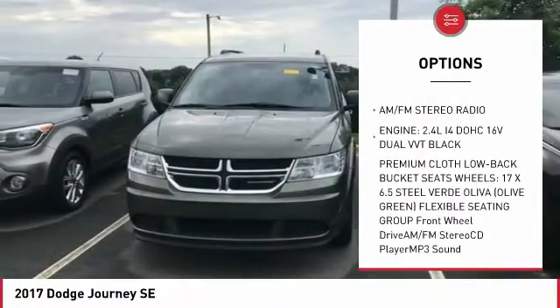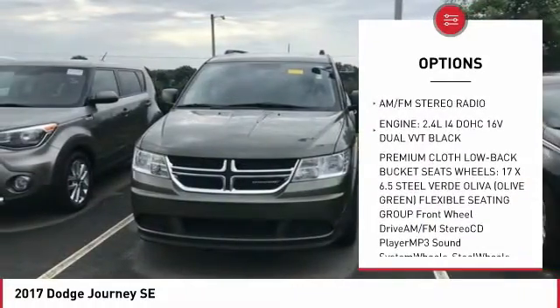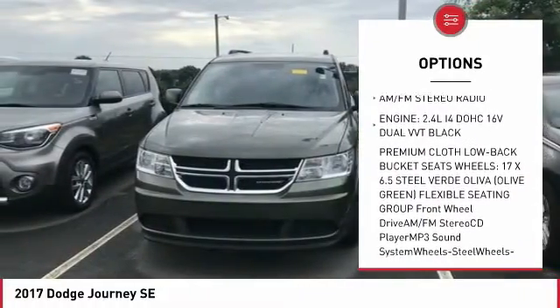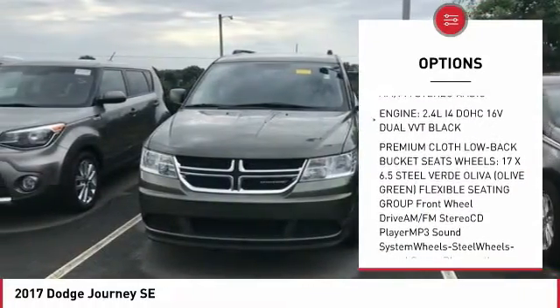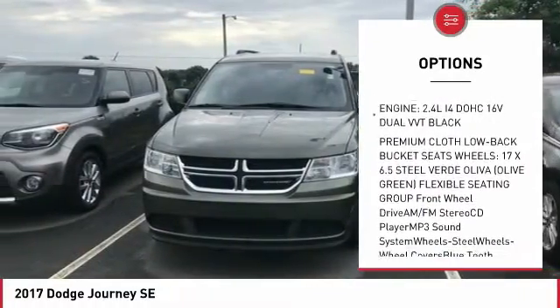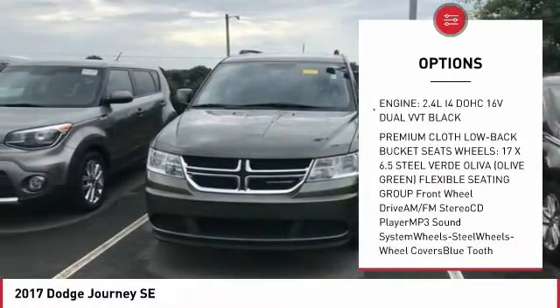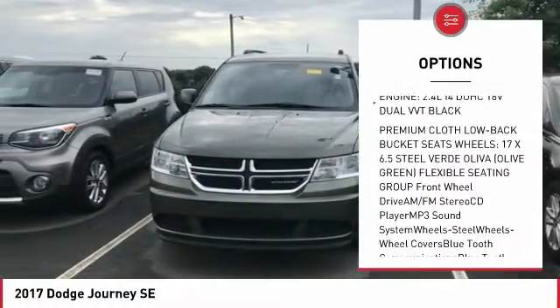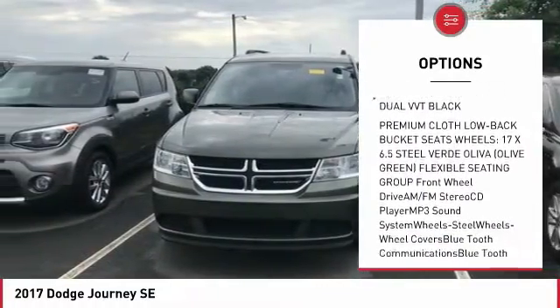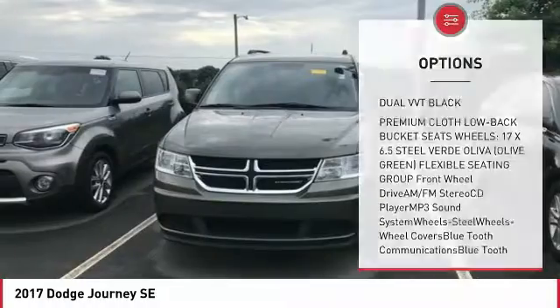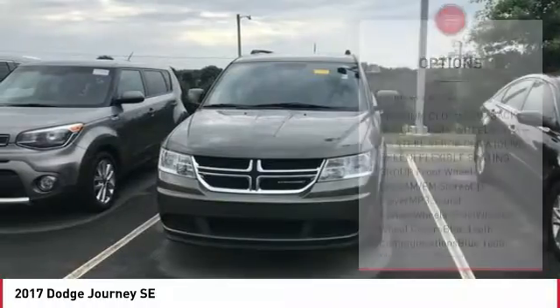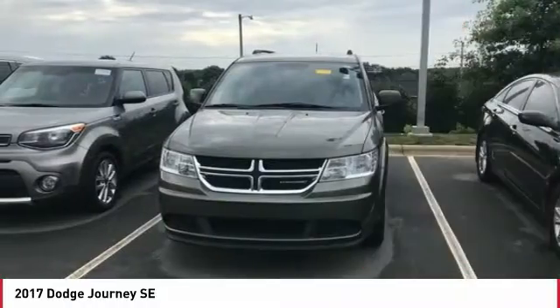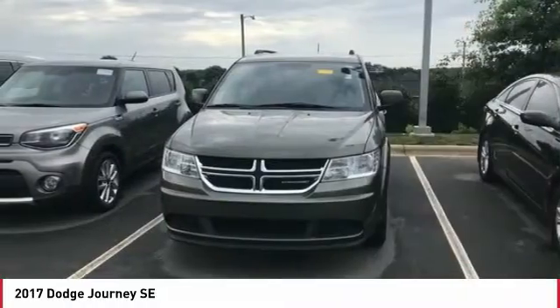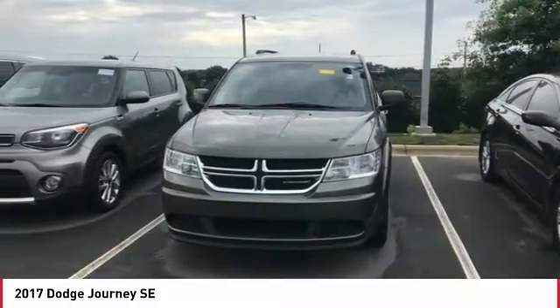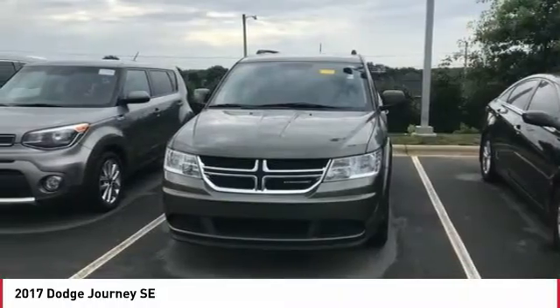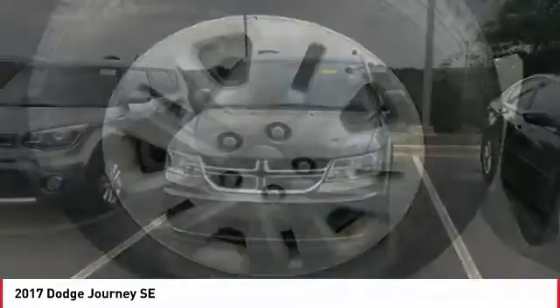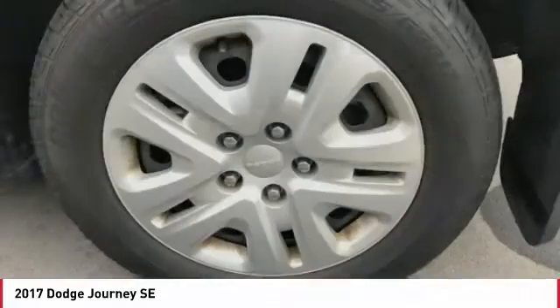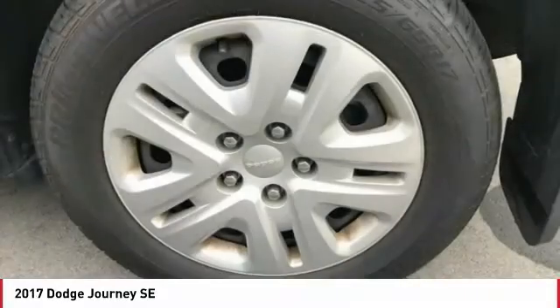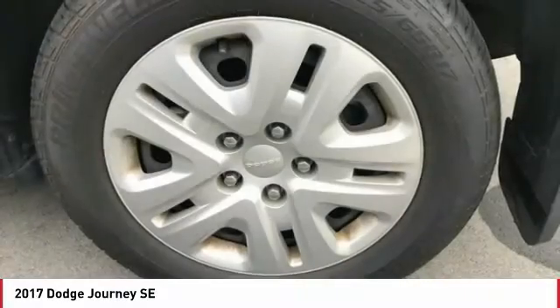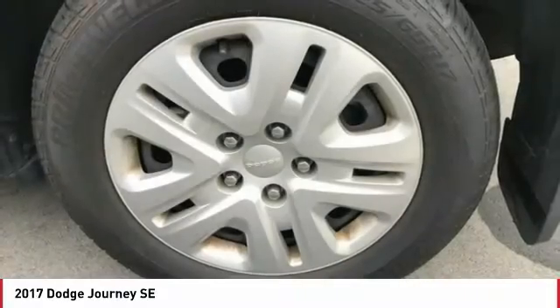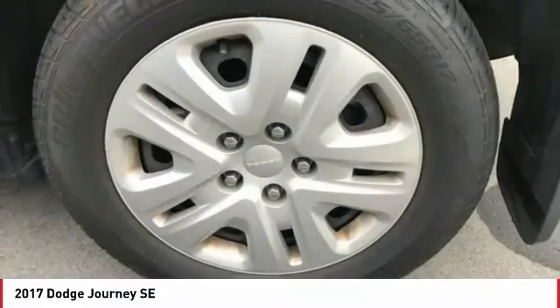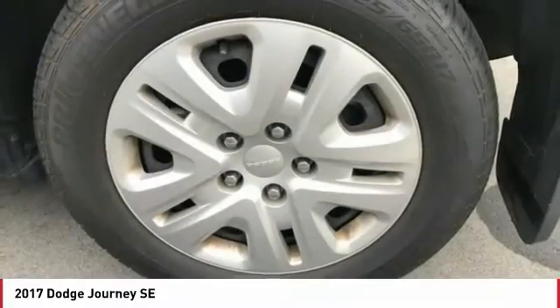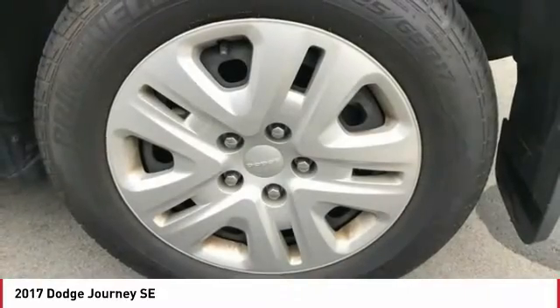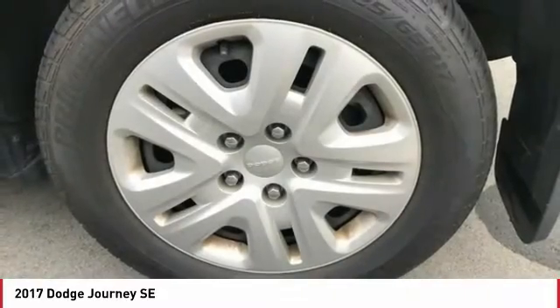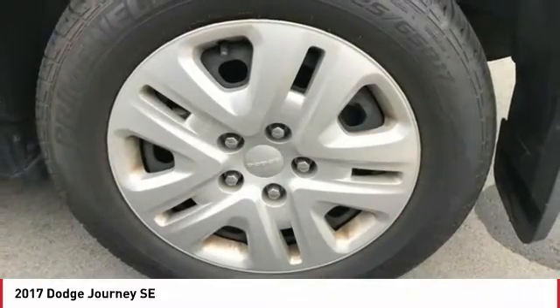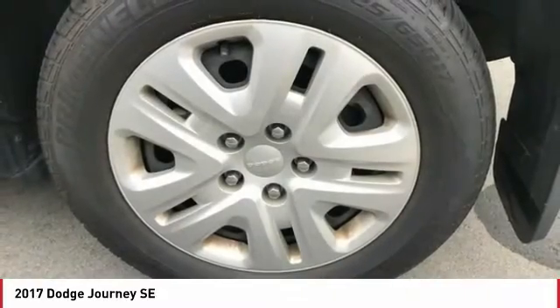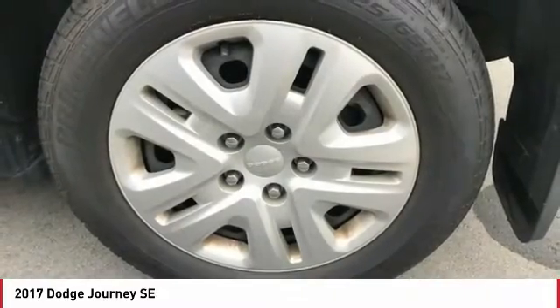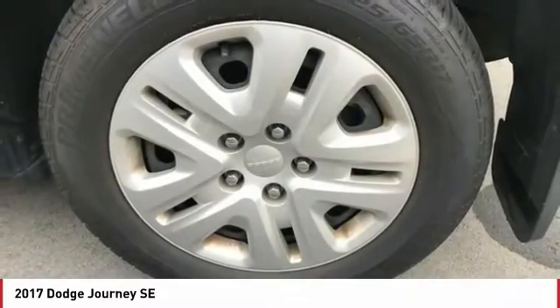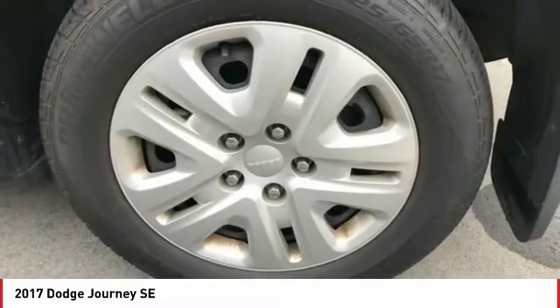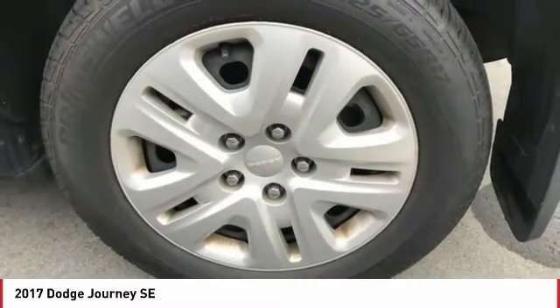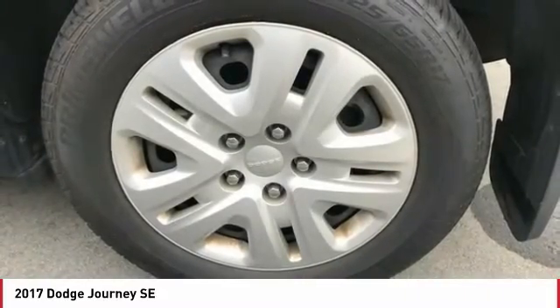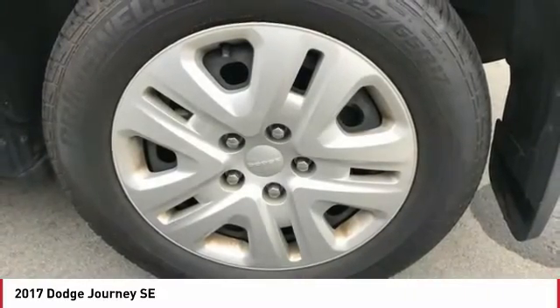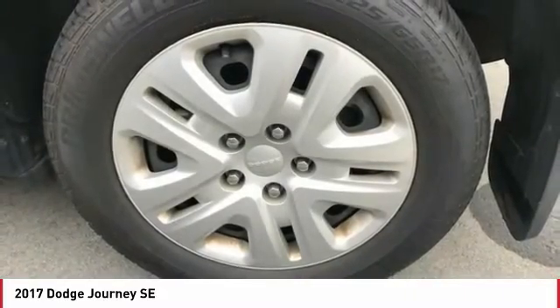Air conditioning, power steering, cruise control, floor mats, FWD, and AM-FM stereo radio.